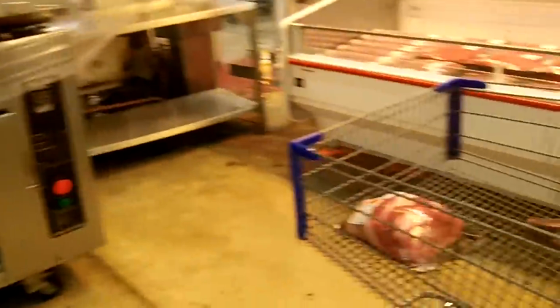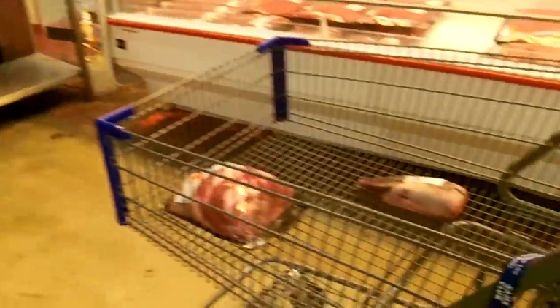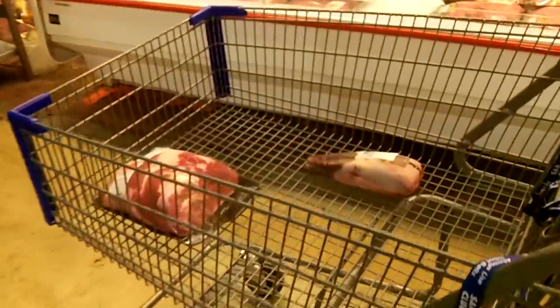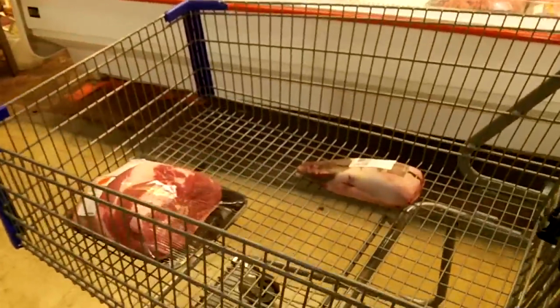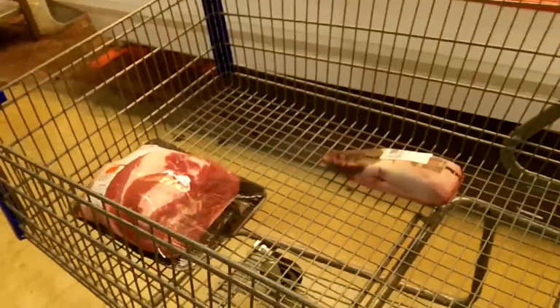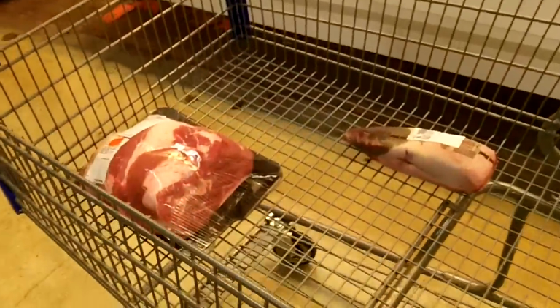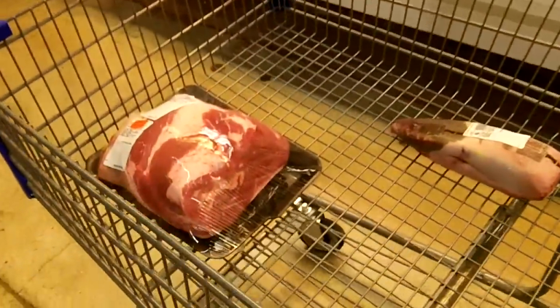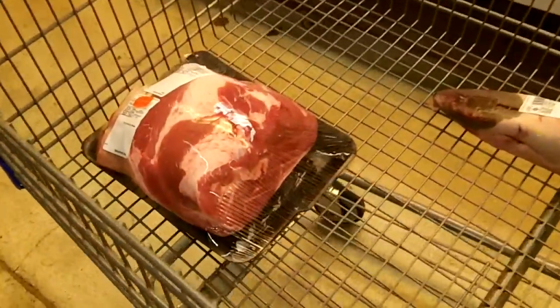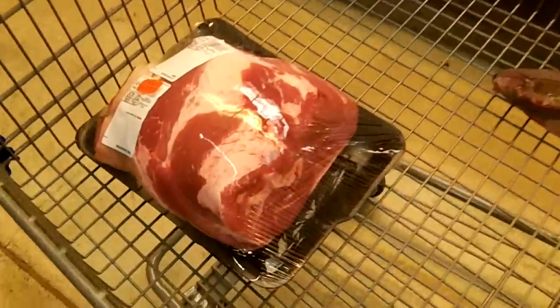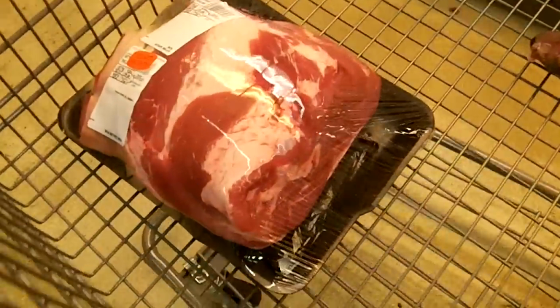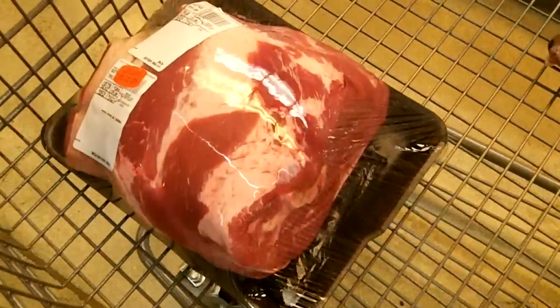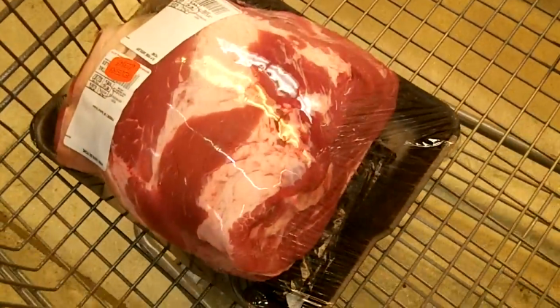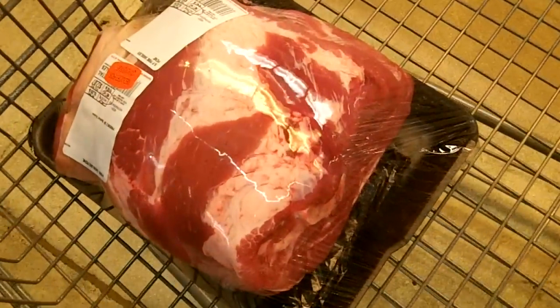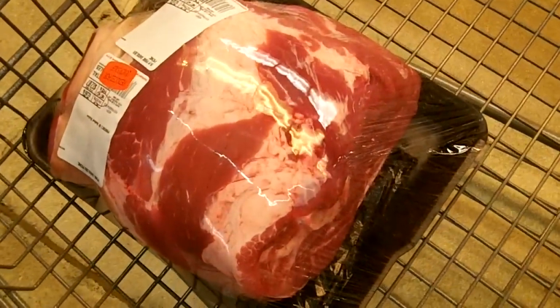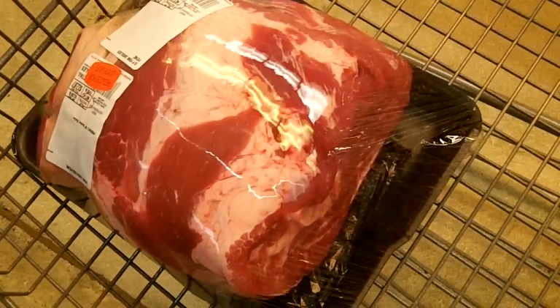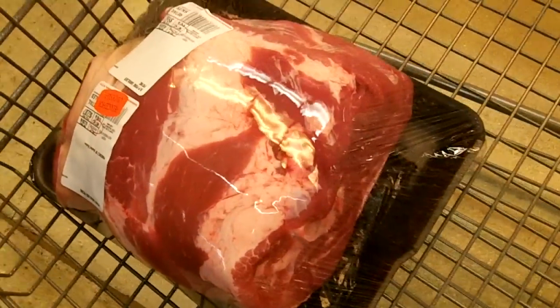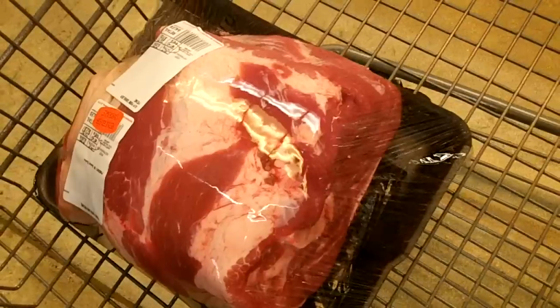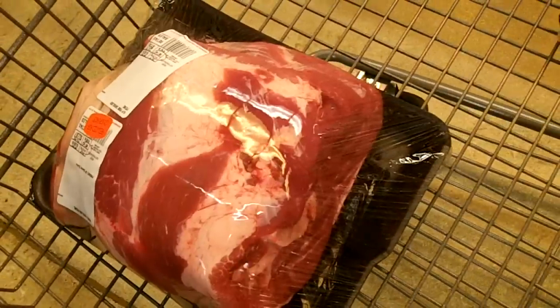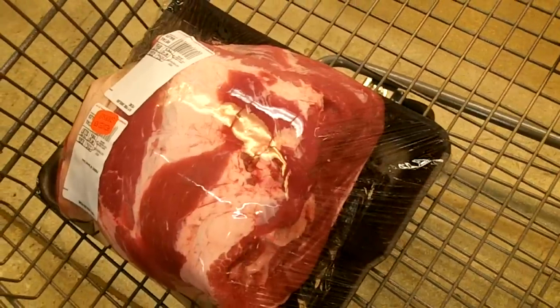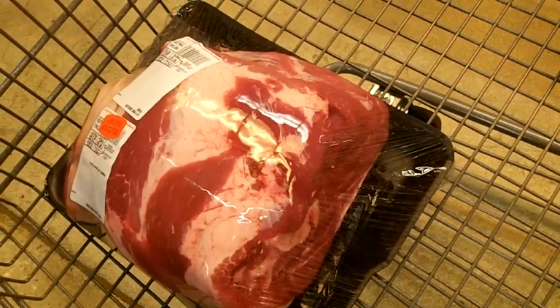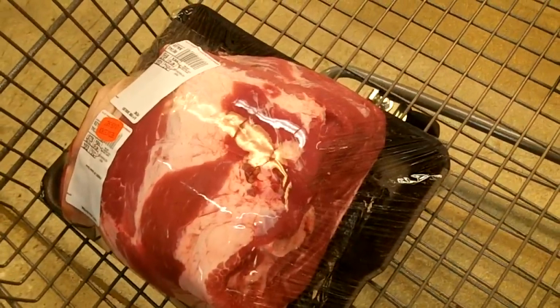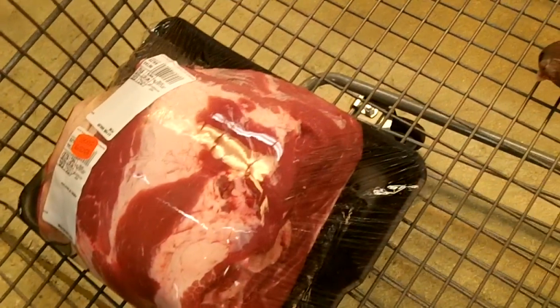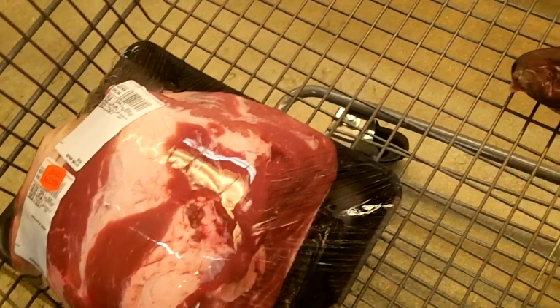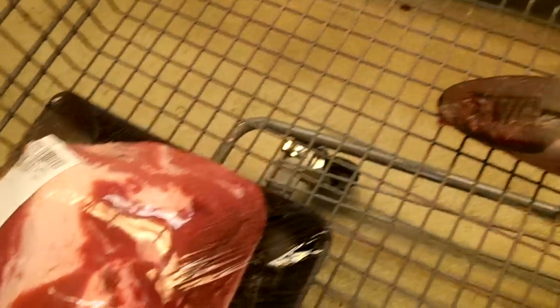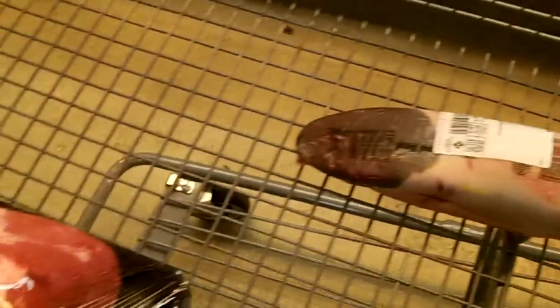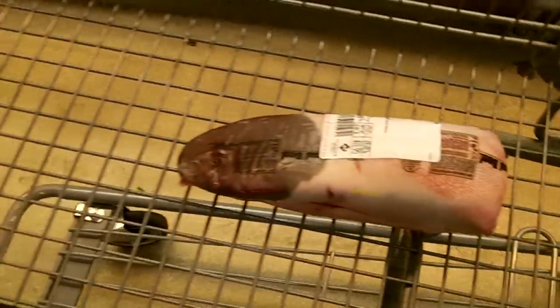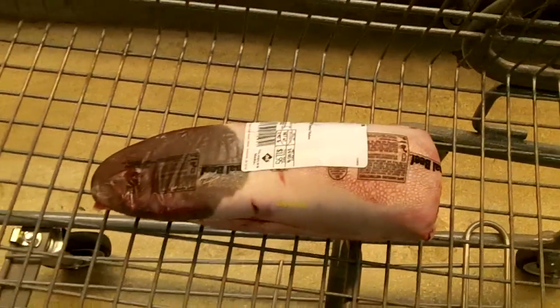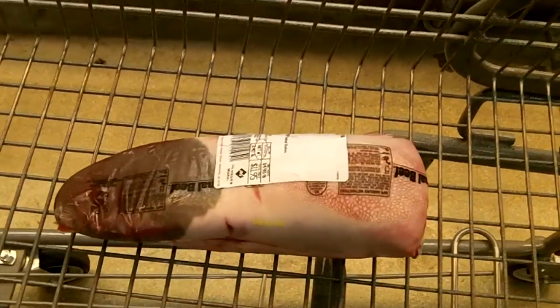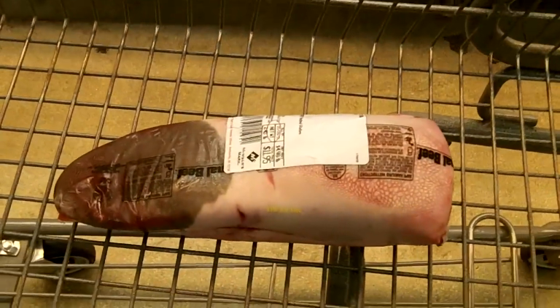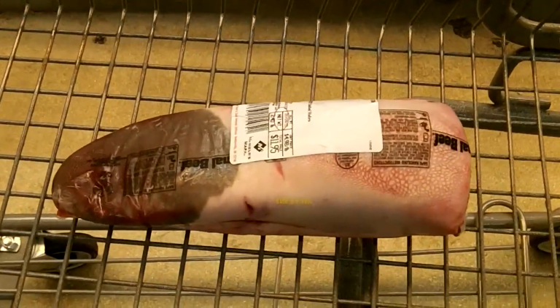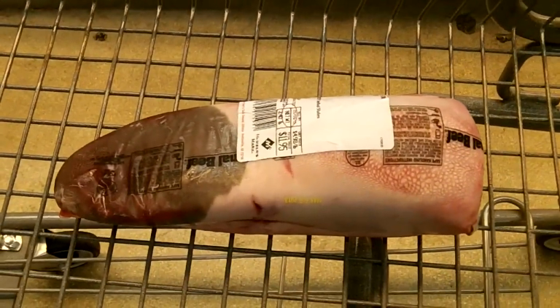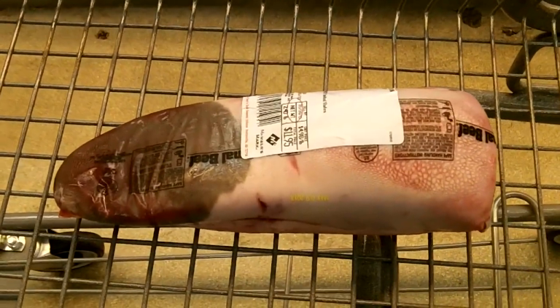And here's what I'm buying — a nice big pork shoulder and cow tongue.